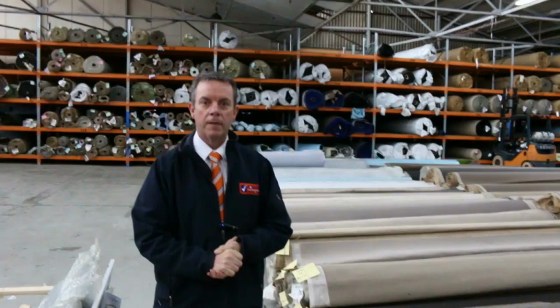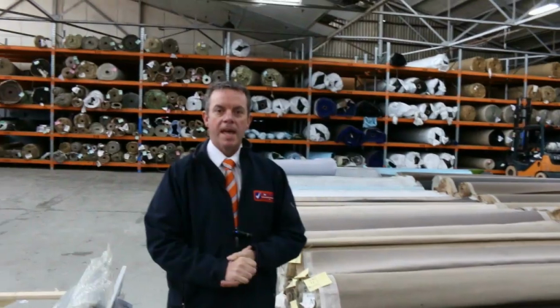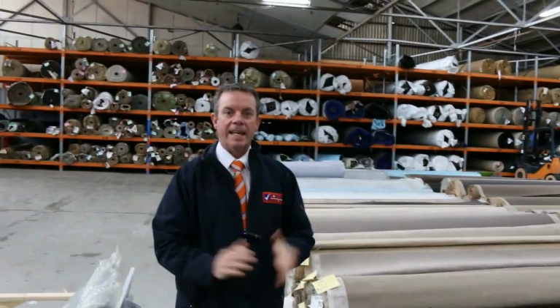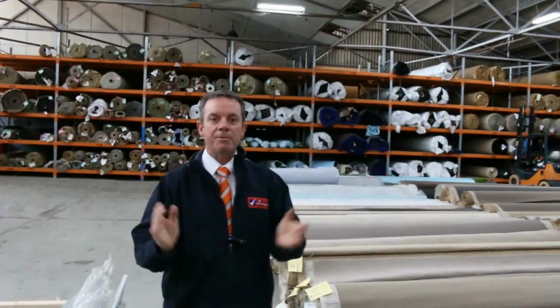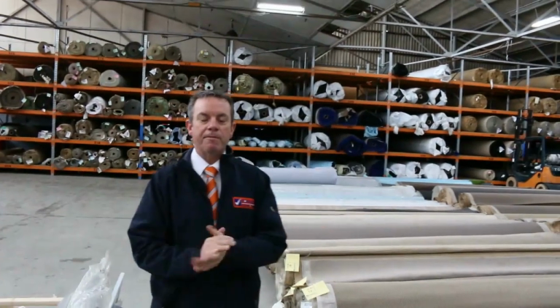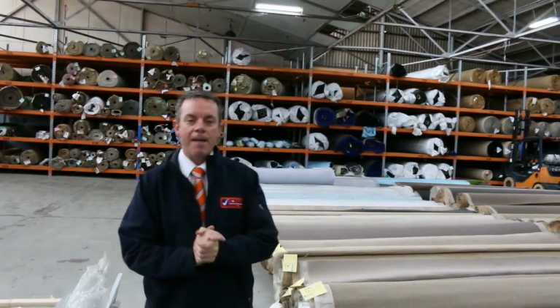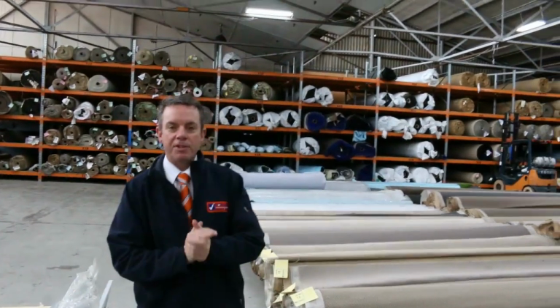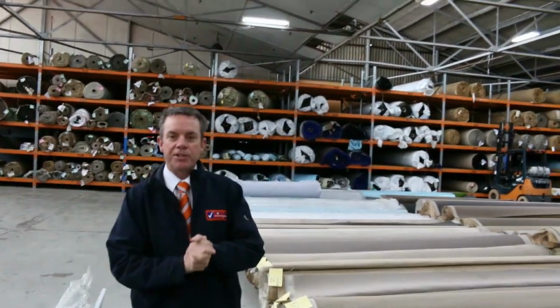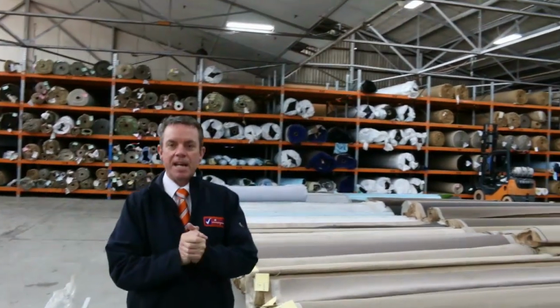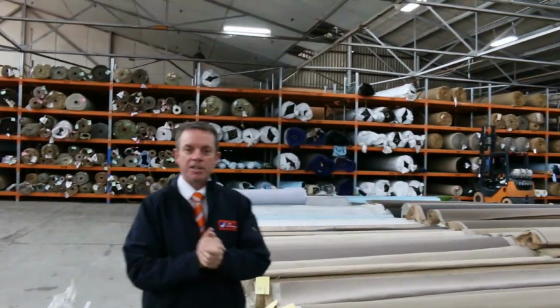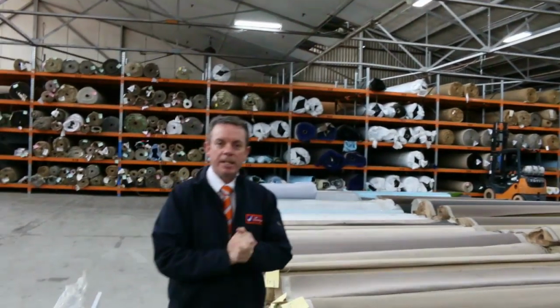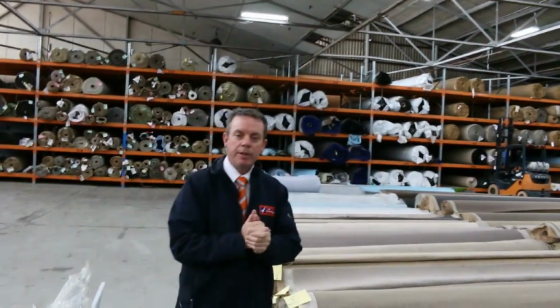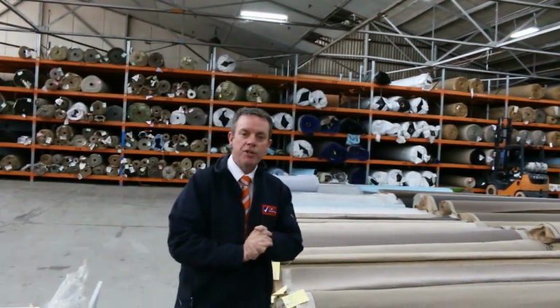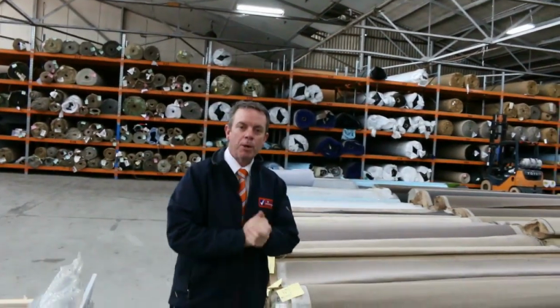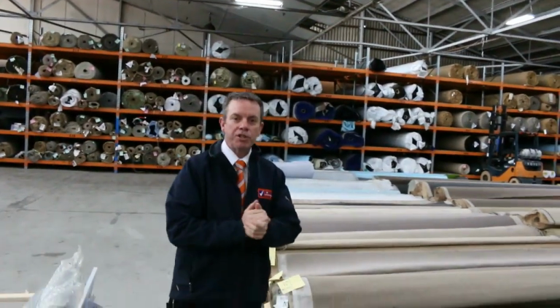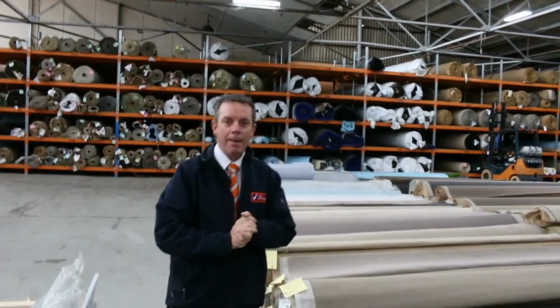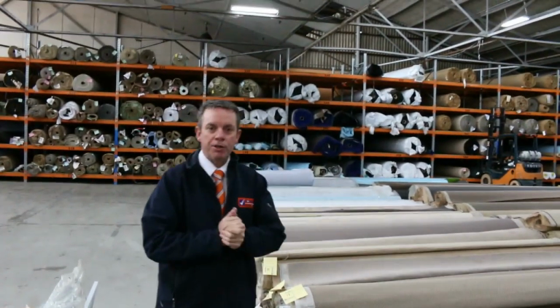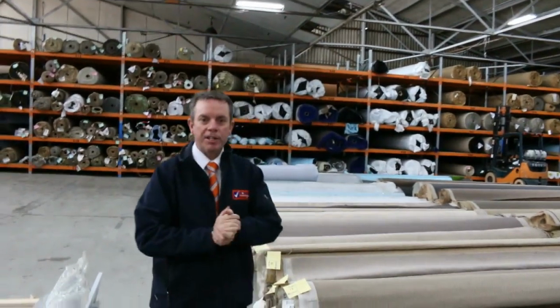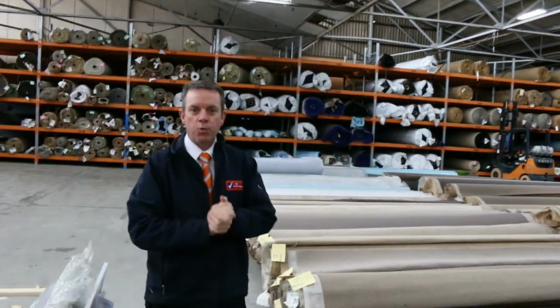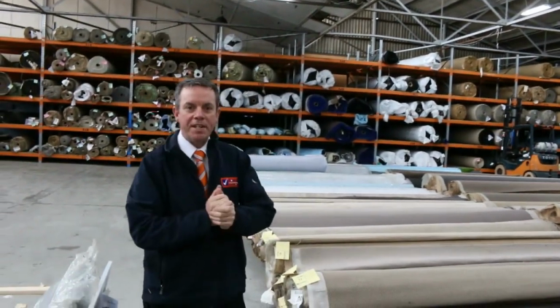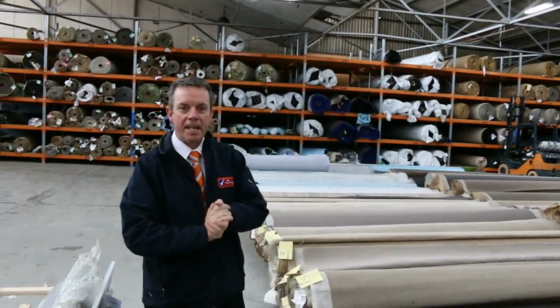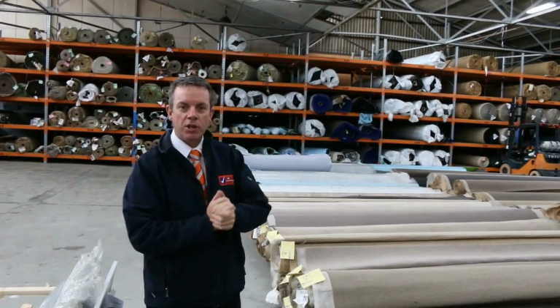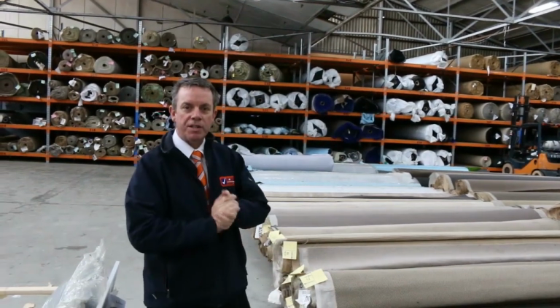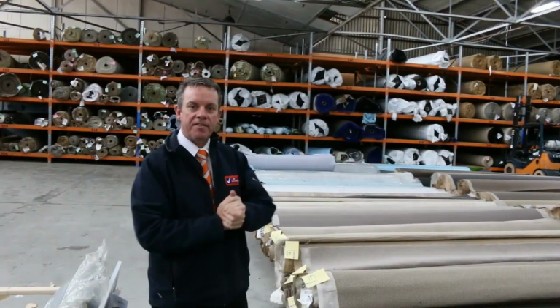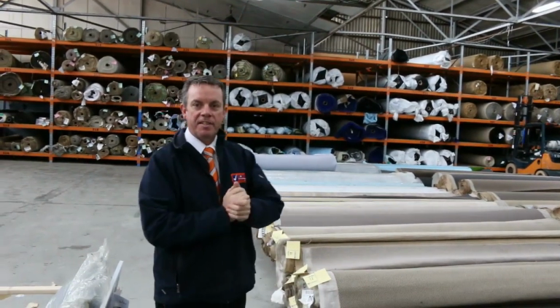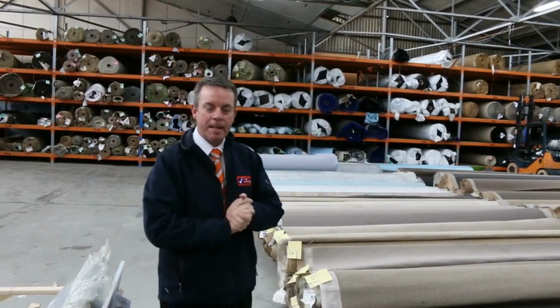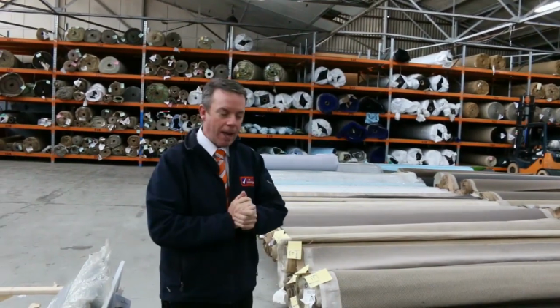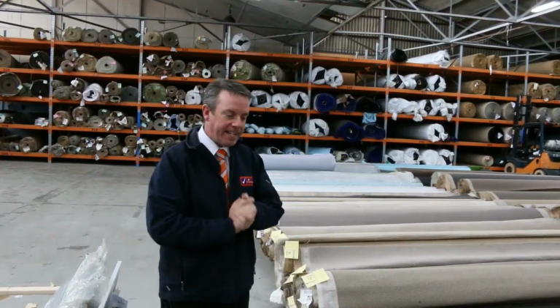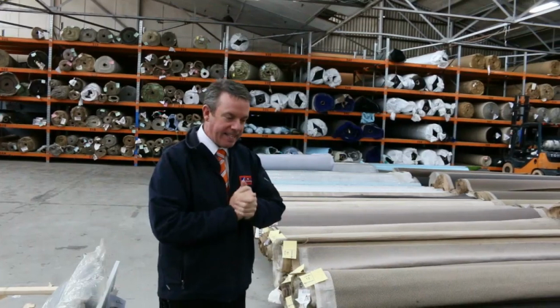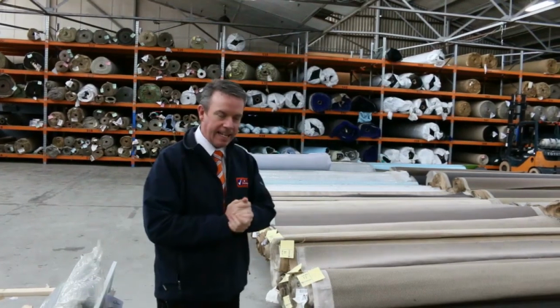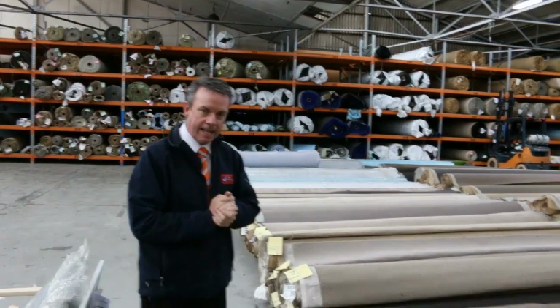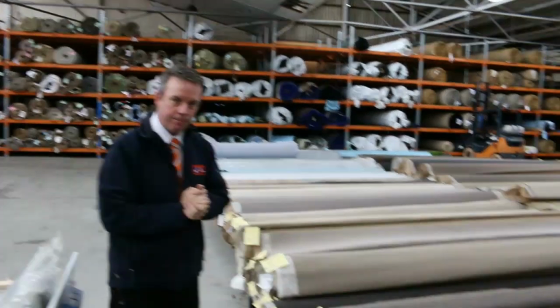G'day, I'm John from Fowls Auction Sales. I'm here to preview tomorrow's carpet auction — that's Wednesday the 19th of September at 10am.